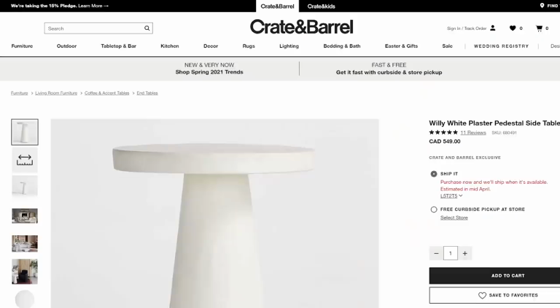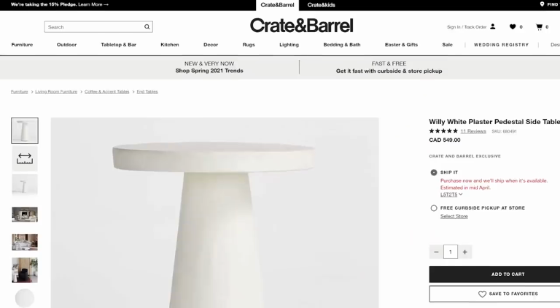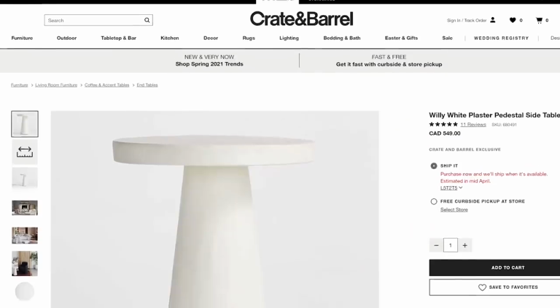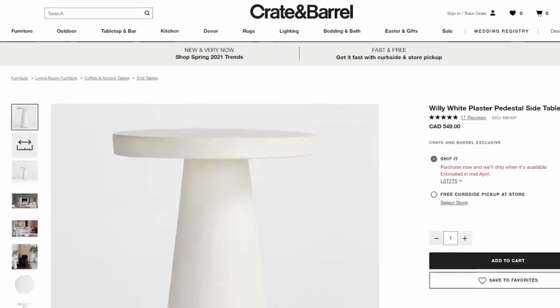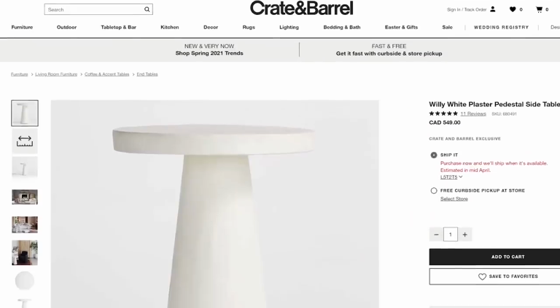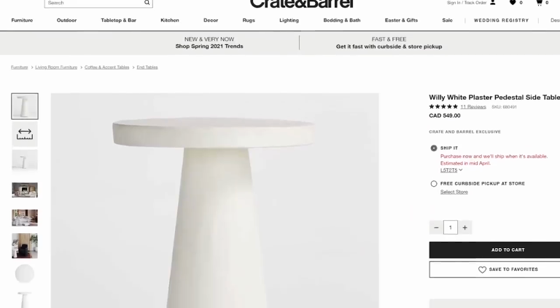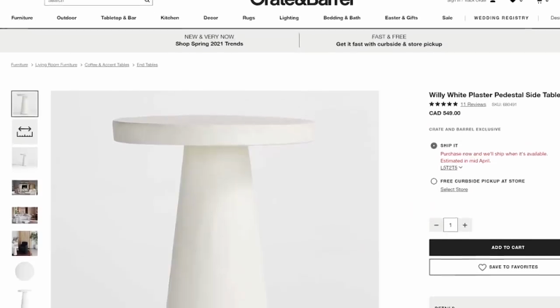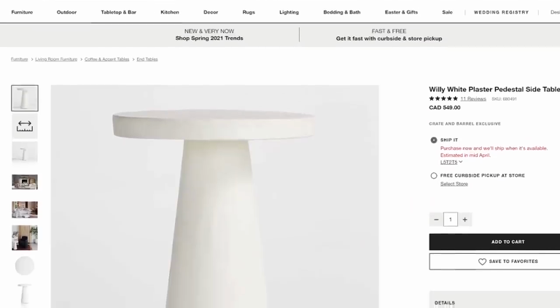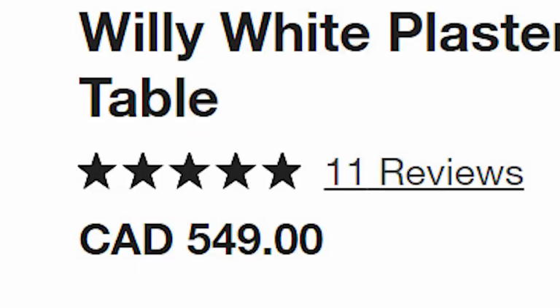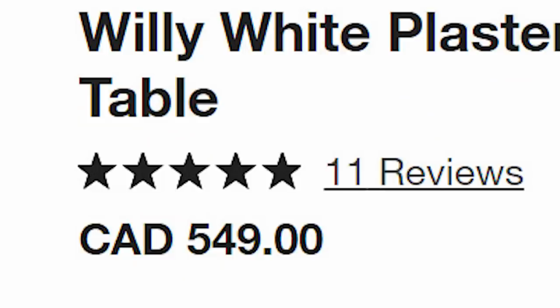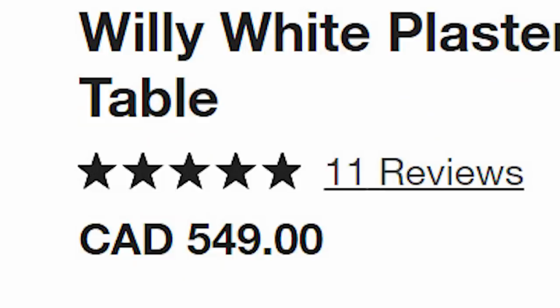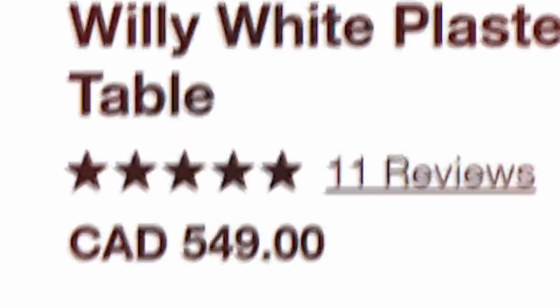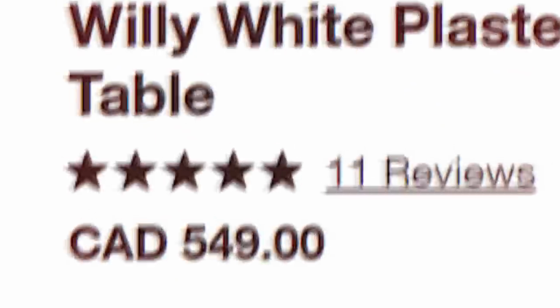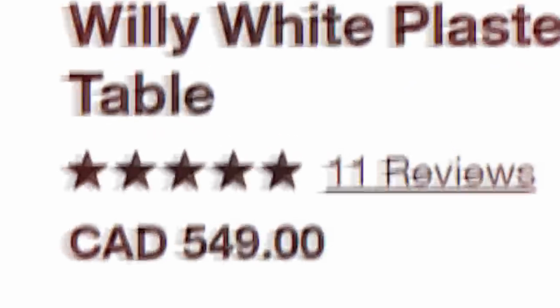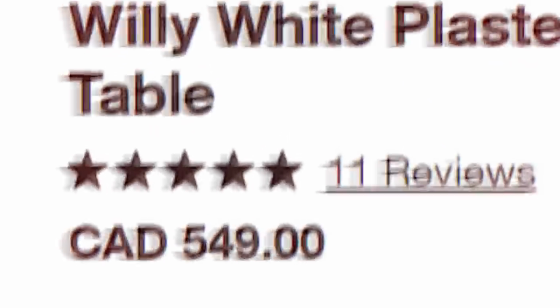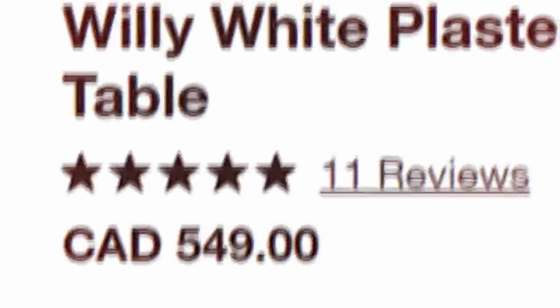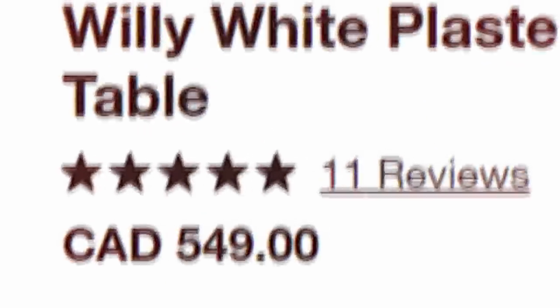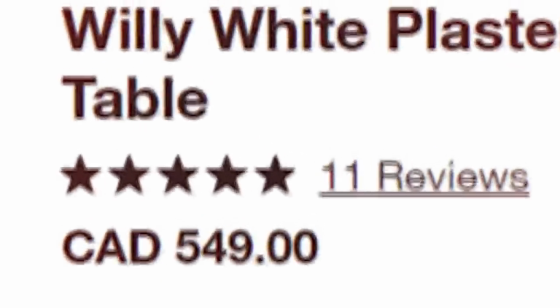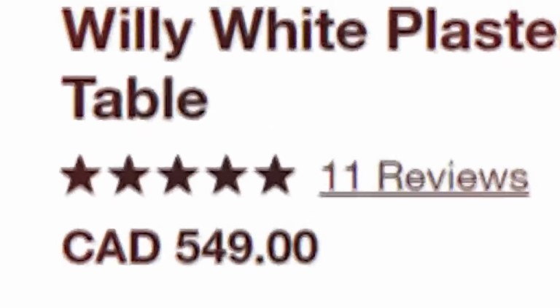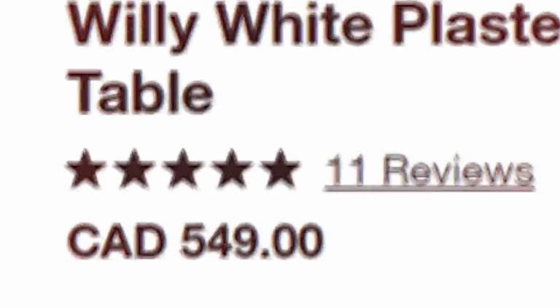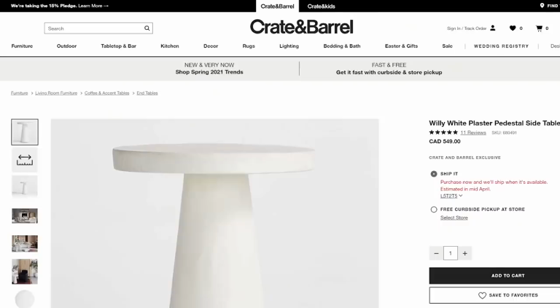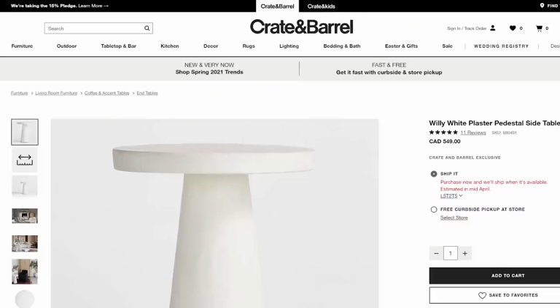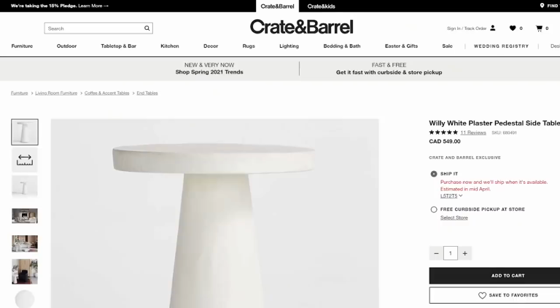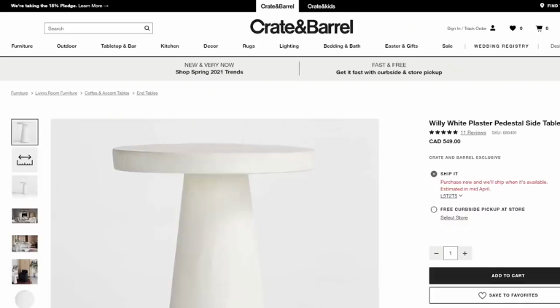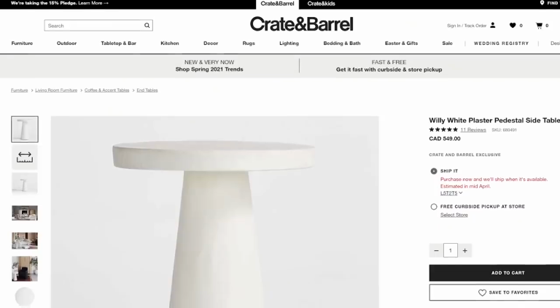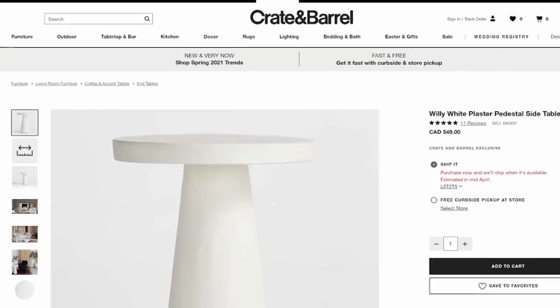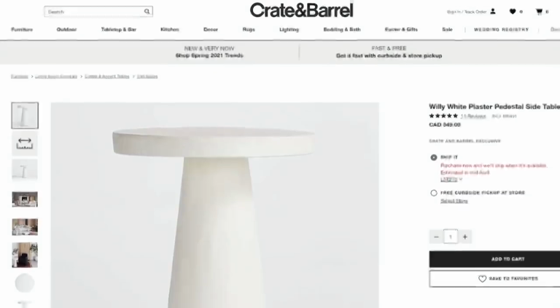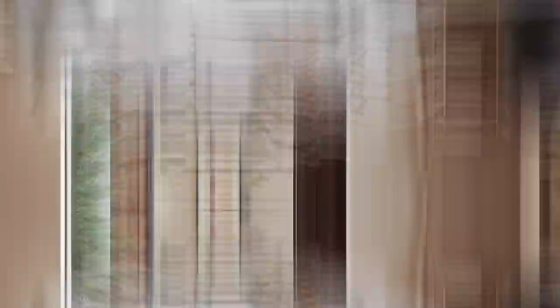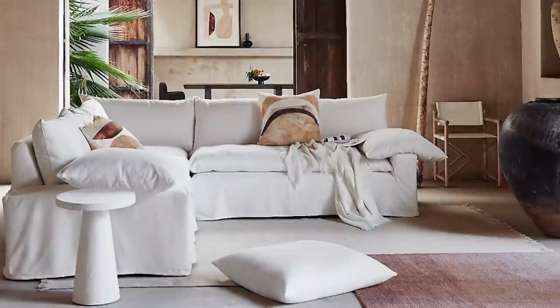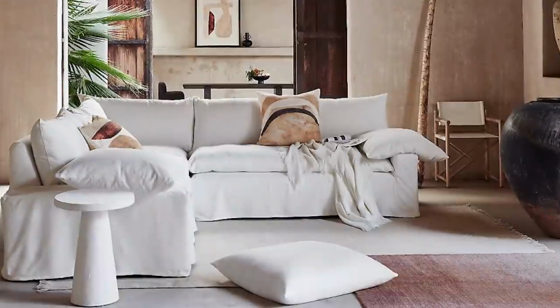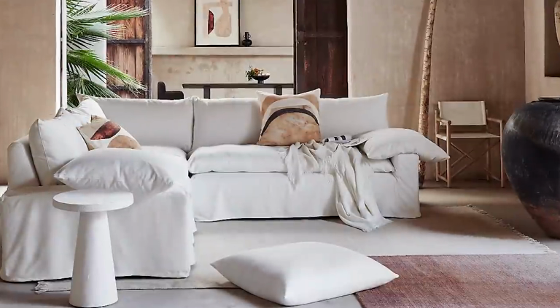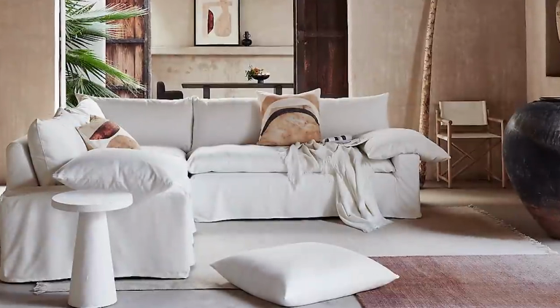The price also struck me, as it costs a cool $549, and that's before shipping and taxes.